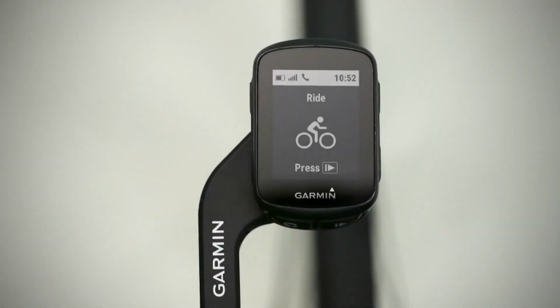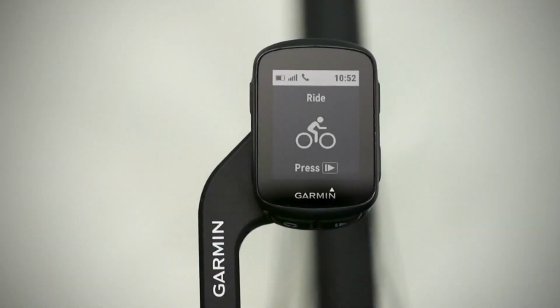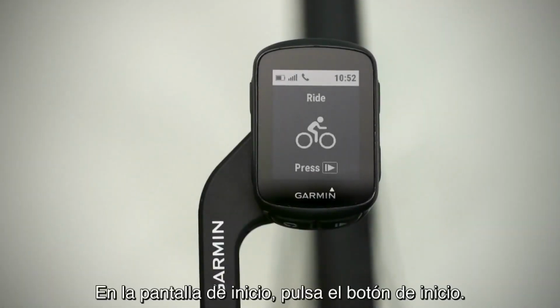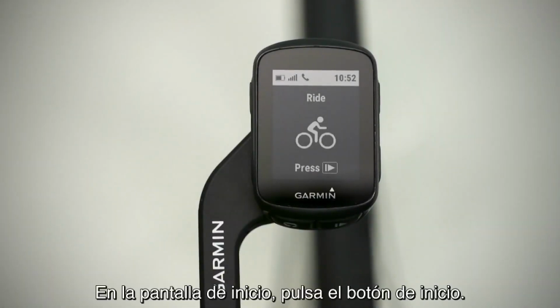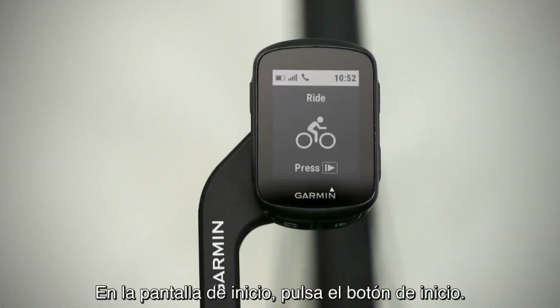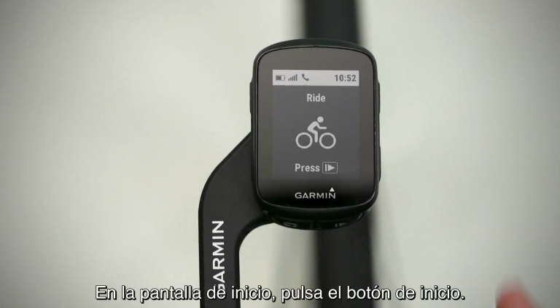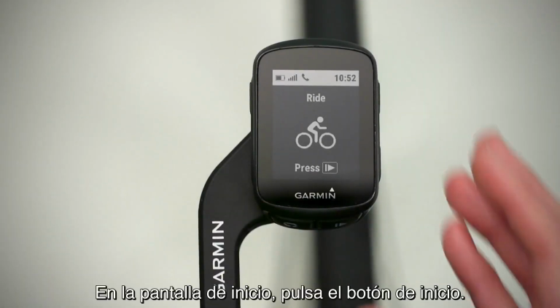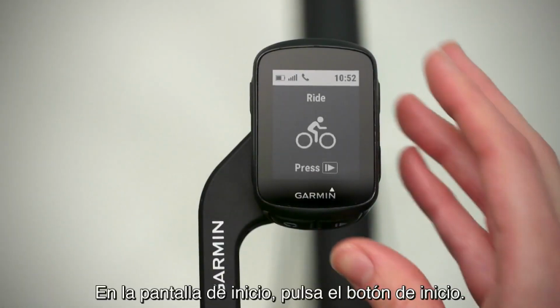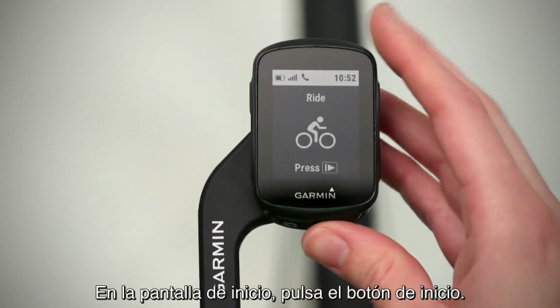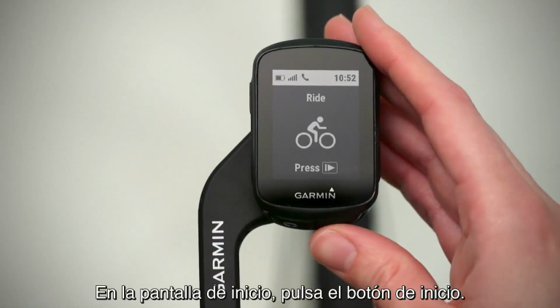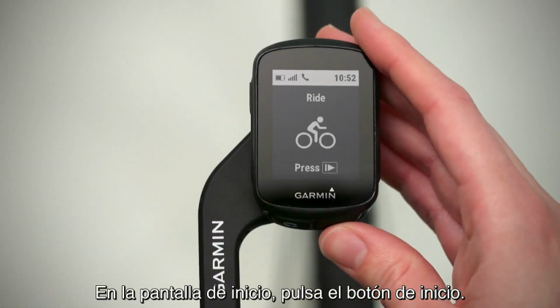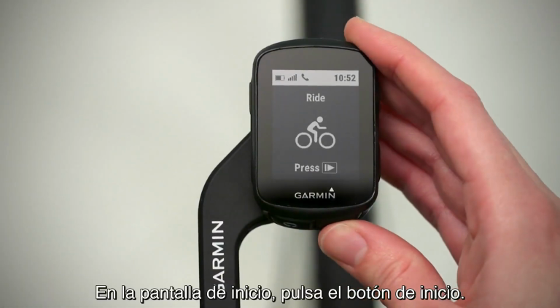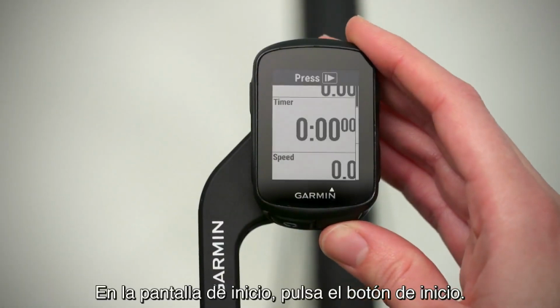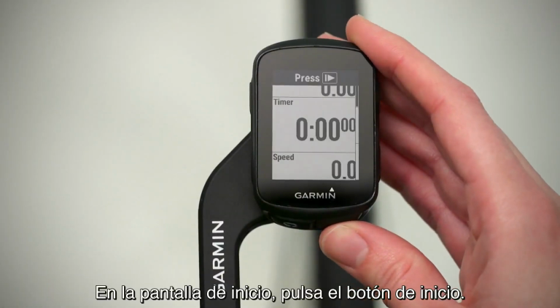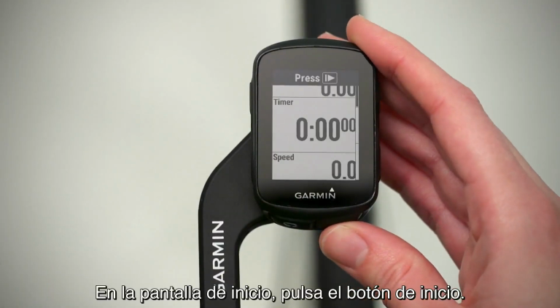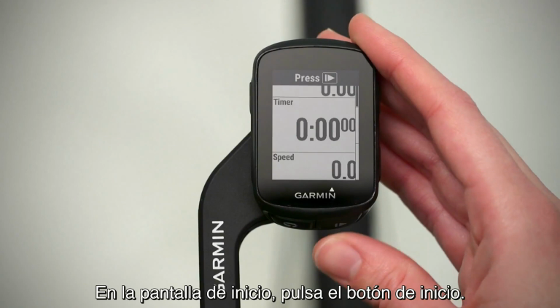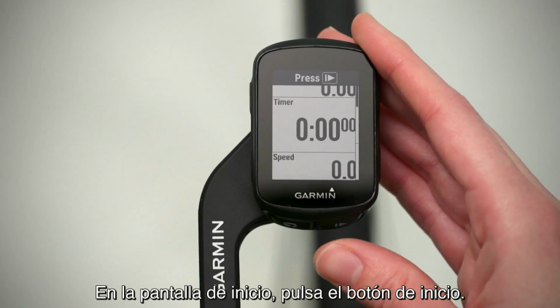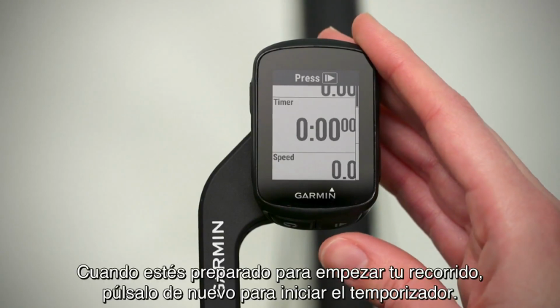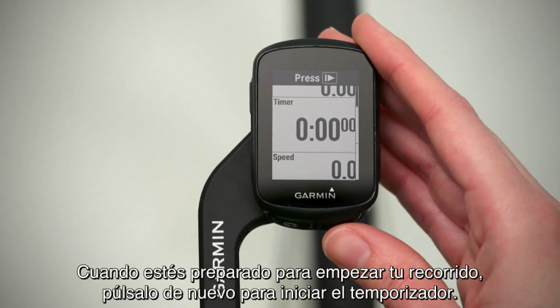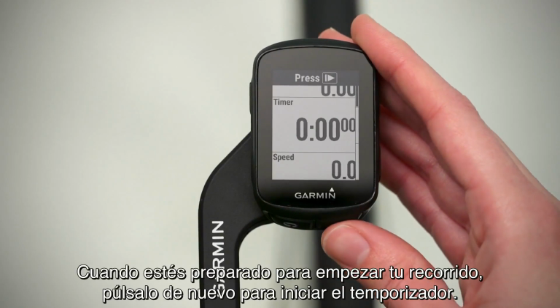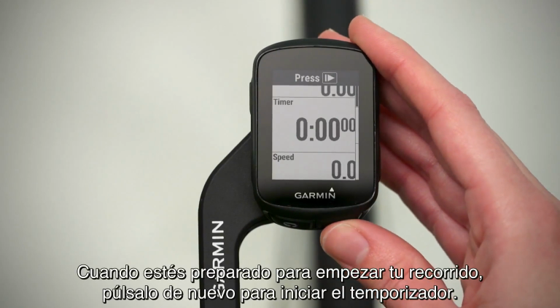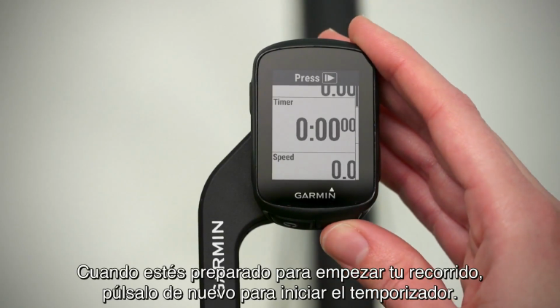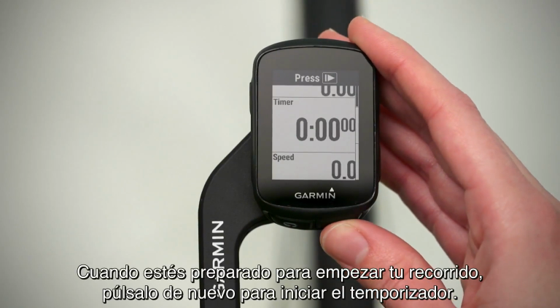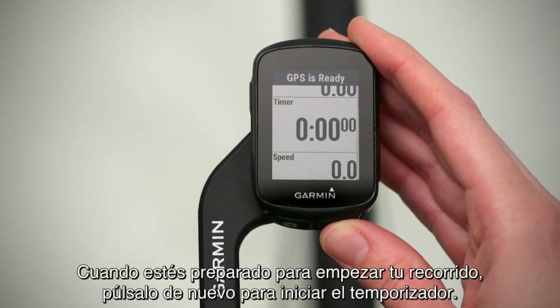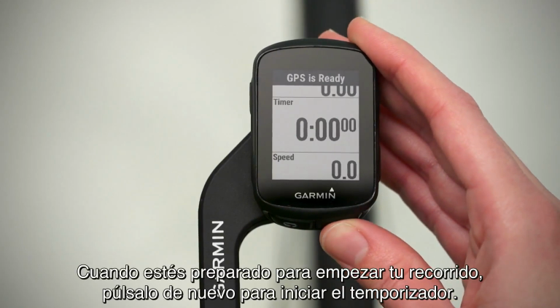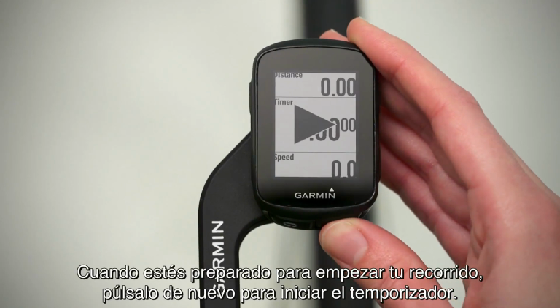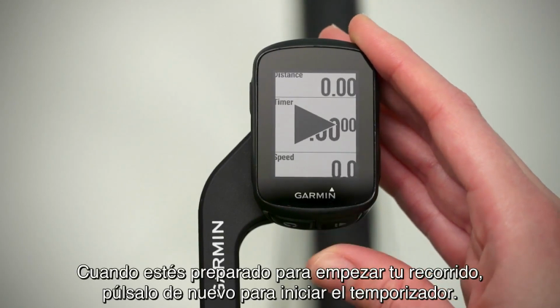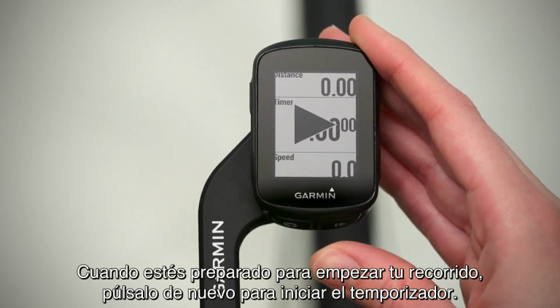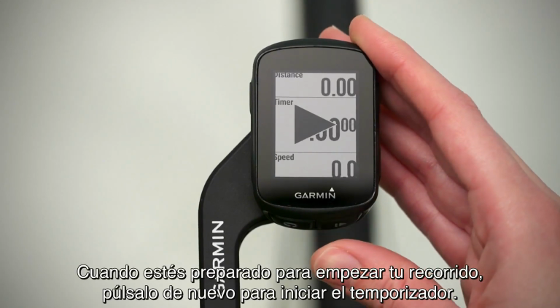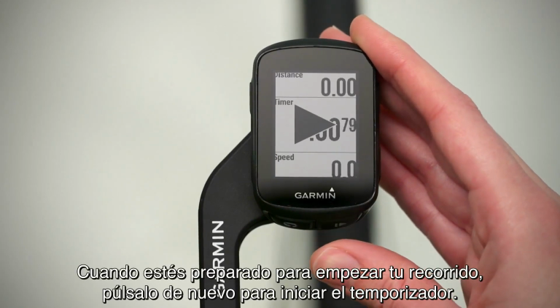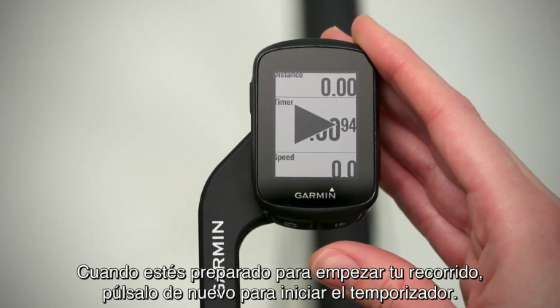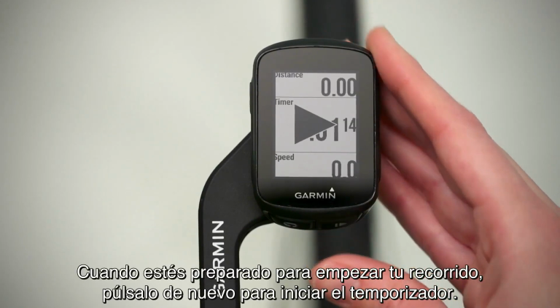From the home screen, press the start key. When you're ready to ride, press it again to start the timer.